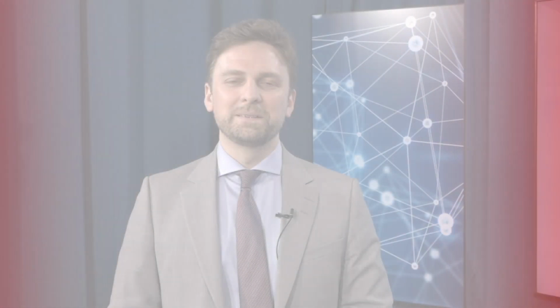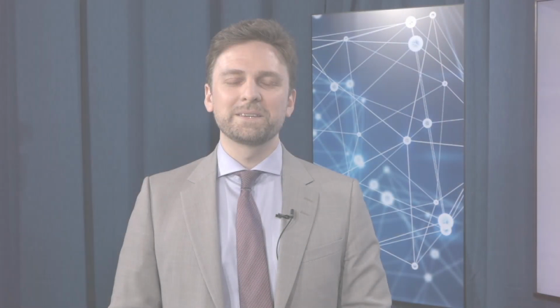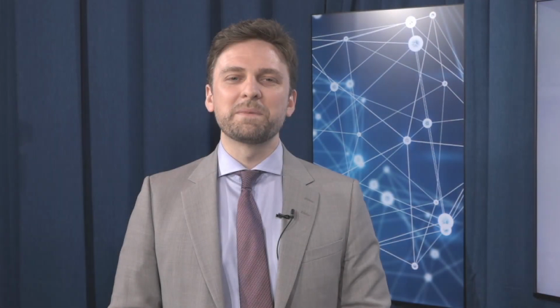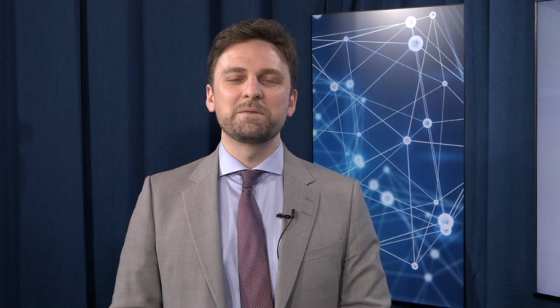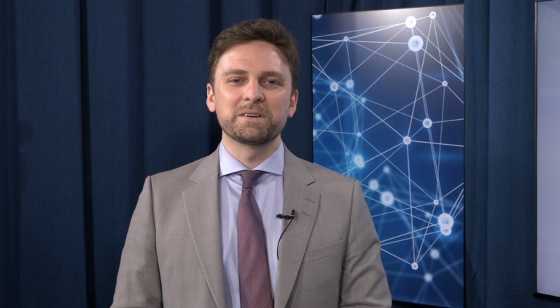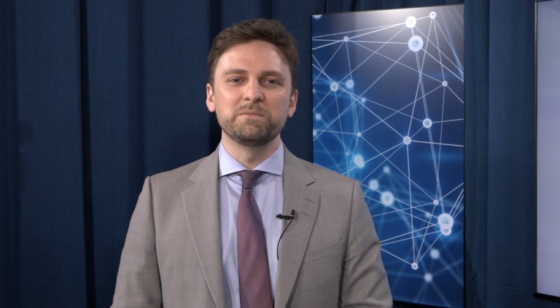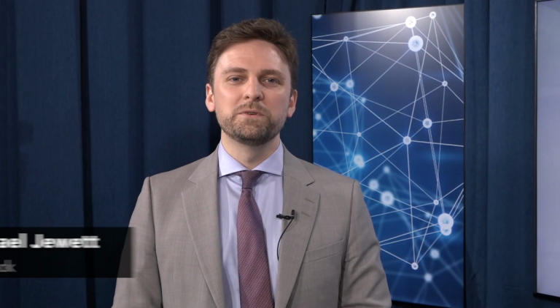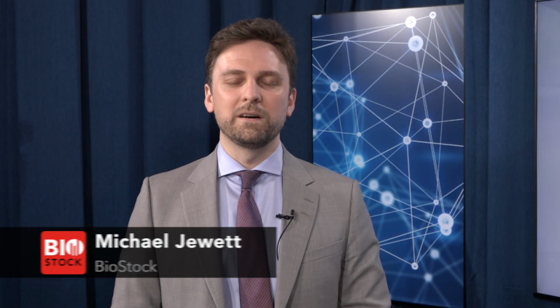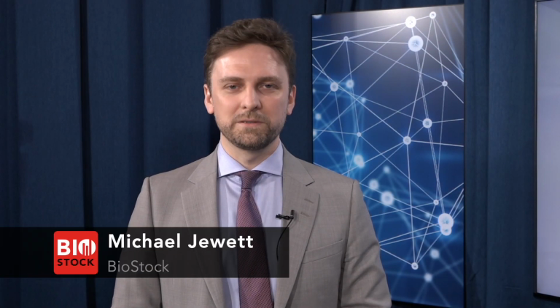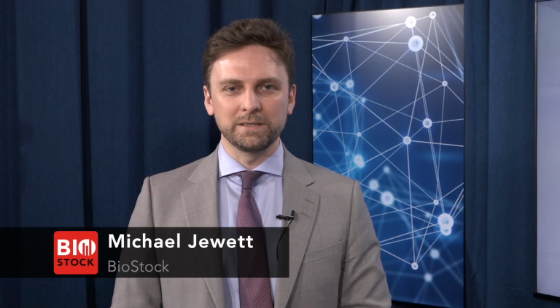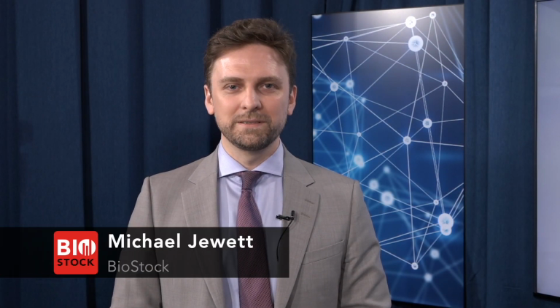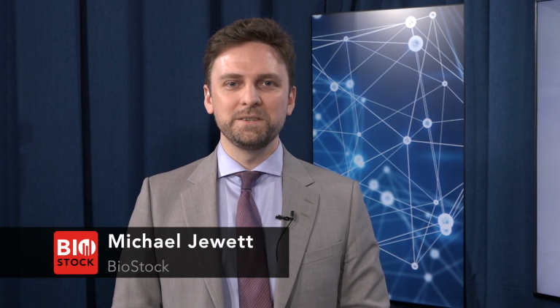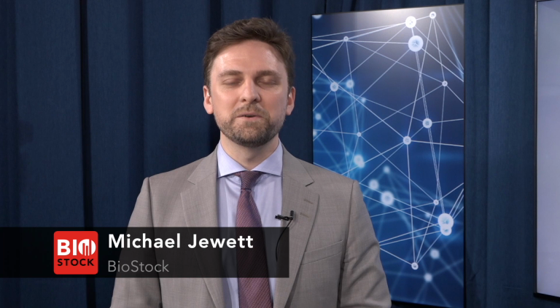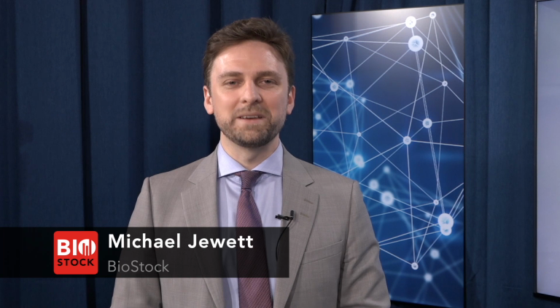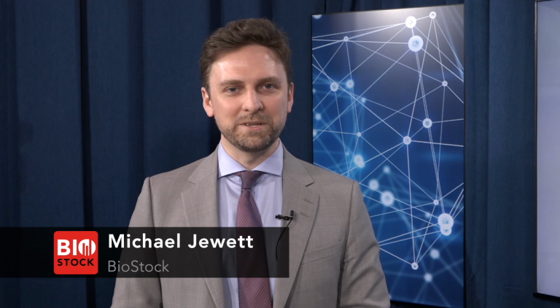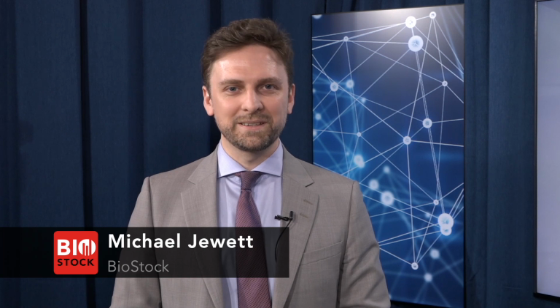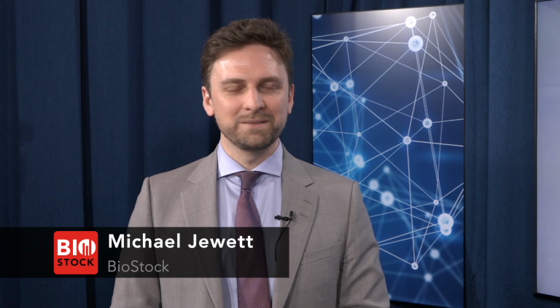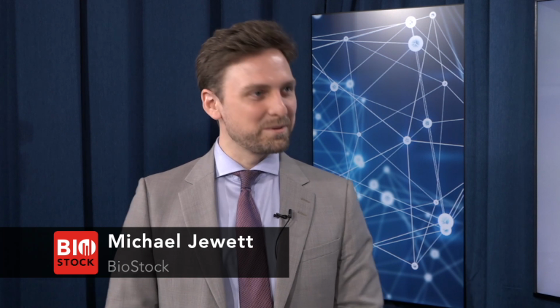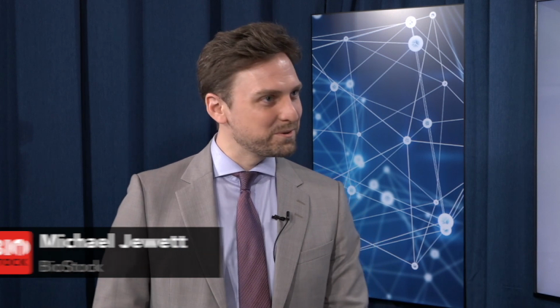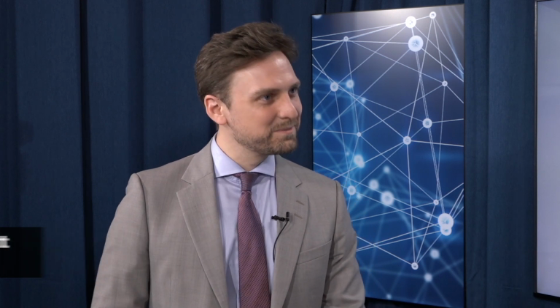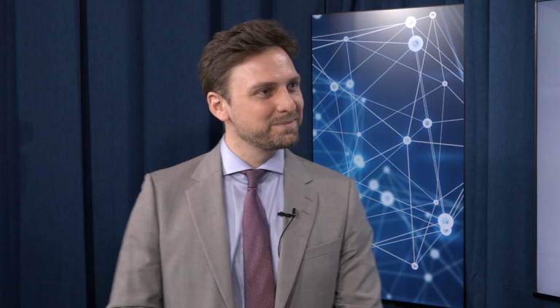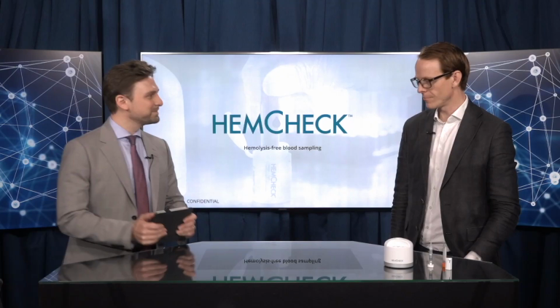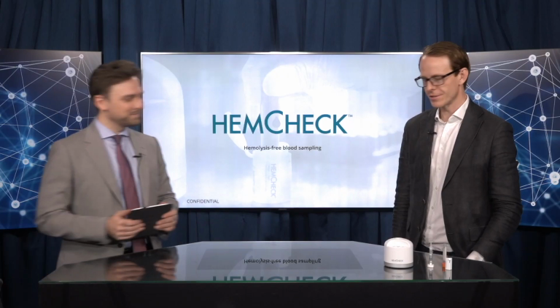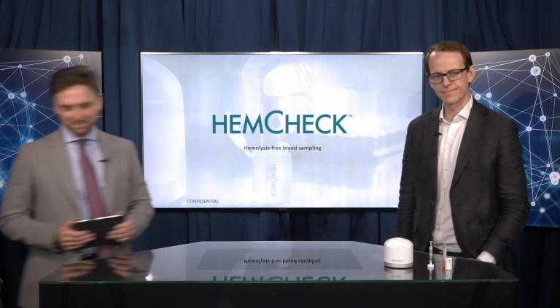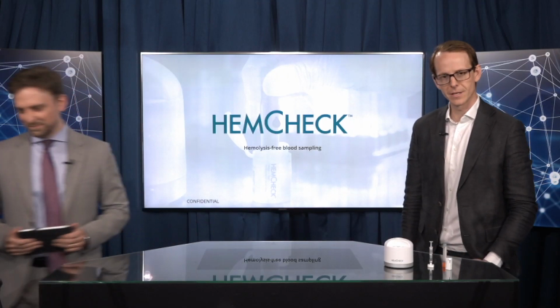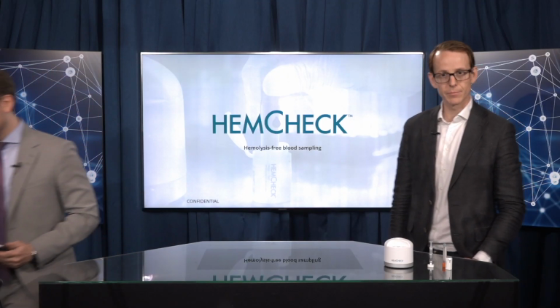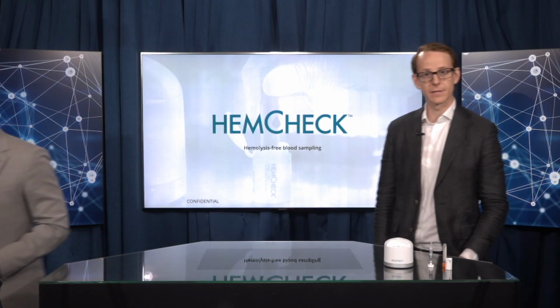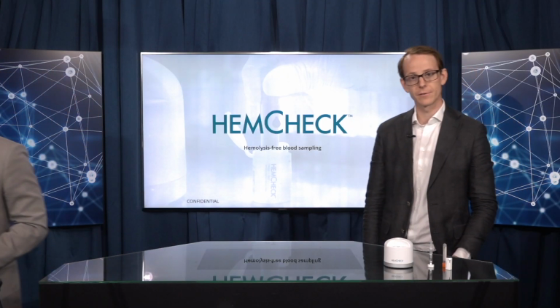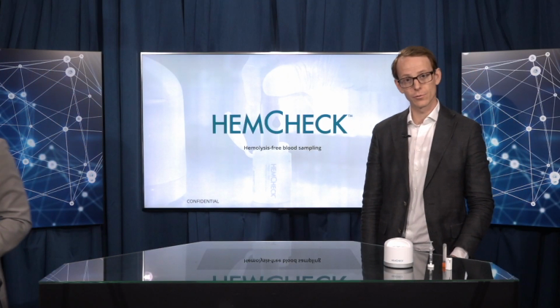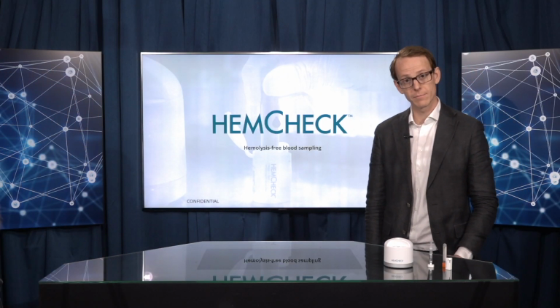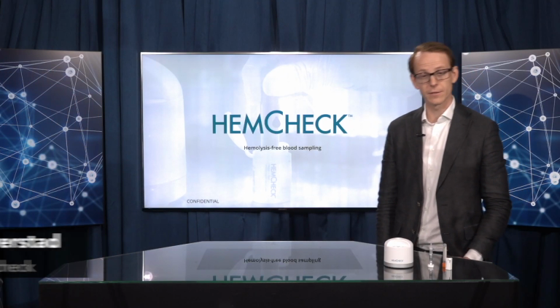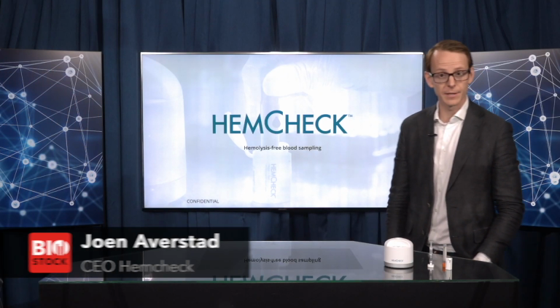I'm happy to welcome Eugen Averstad, CEO at HEMCHECK. Welcome, Eugen. Thank you very much. I'm going to present to you HEMCHECK today.